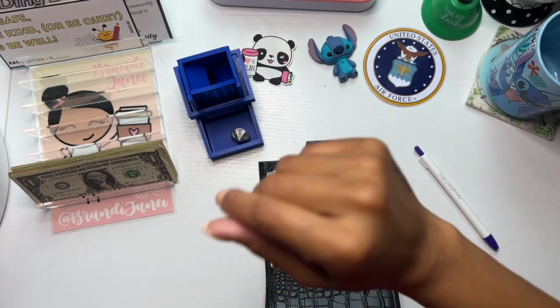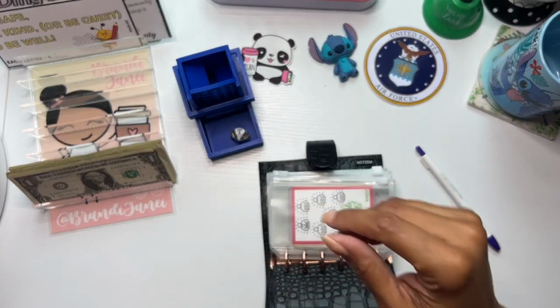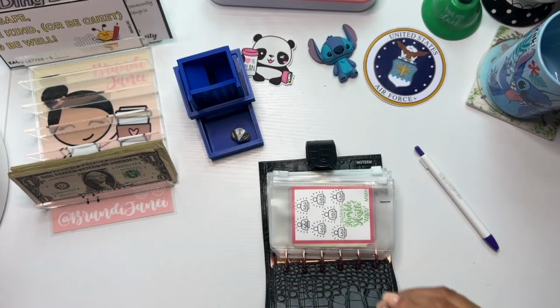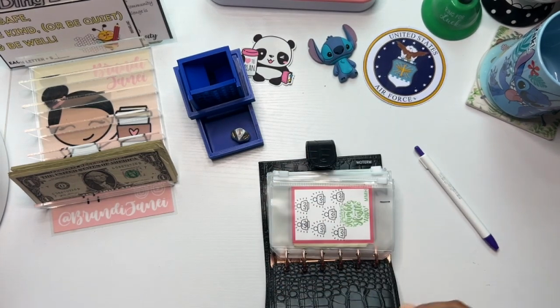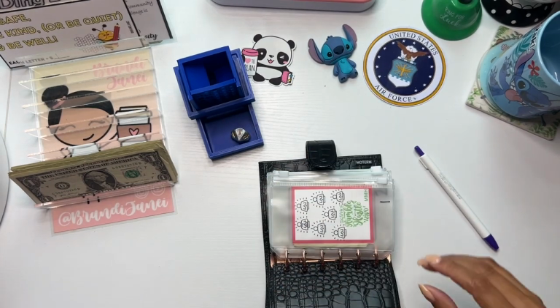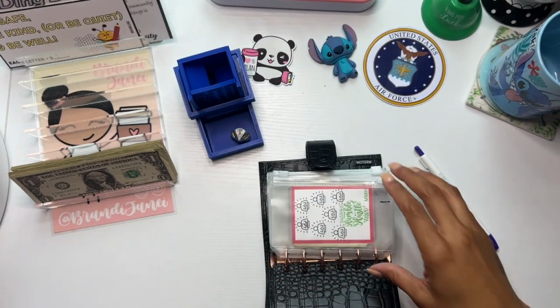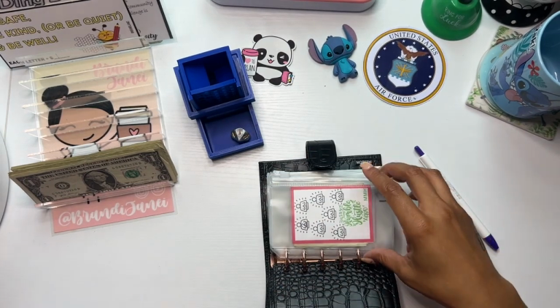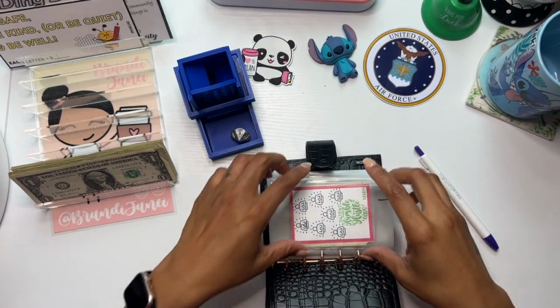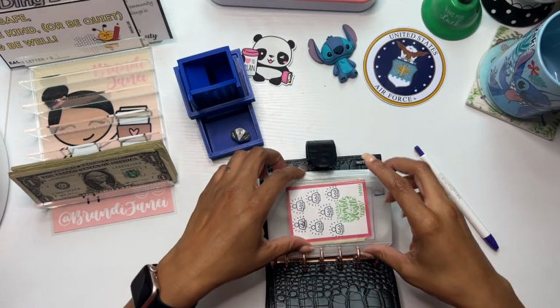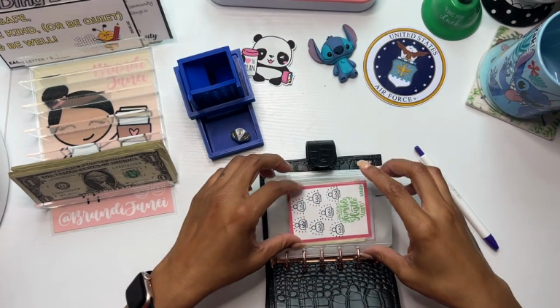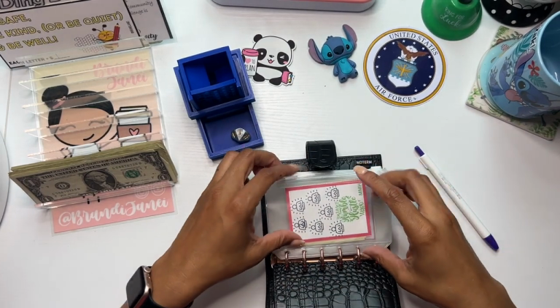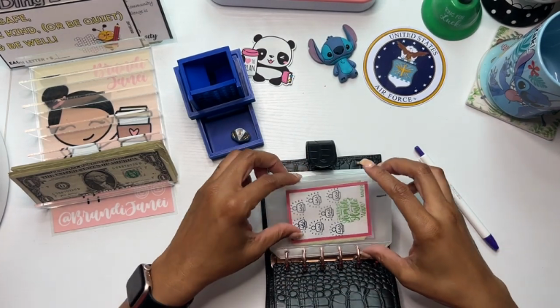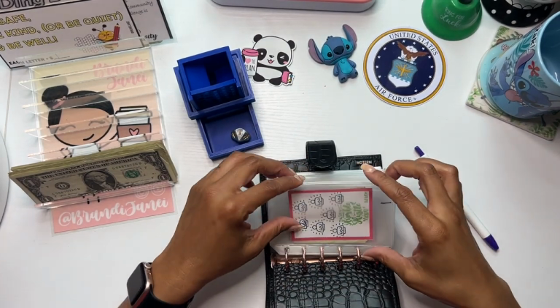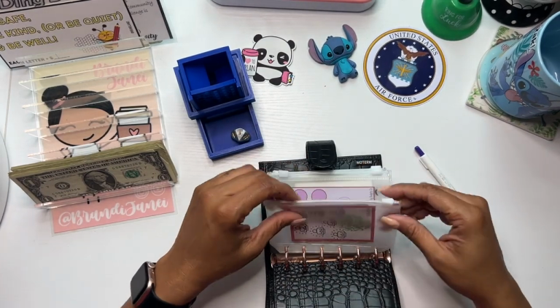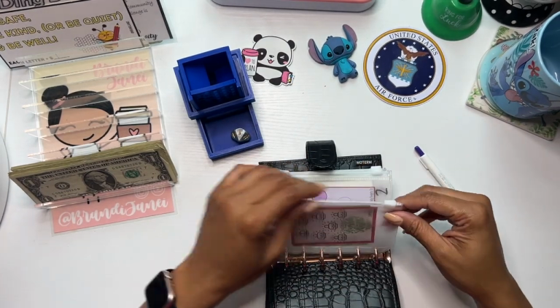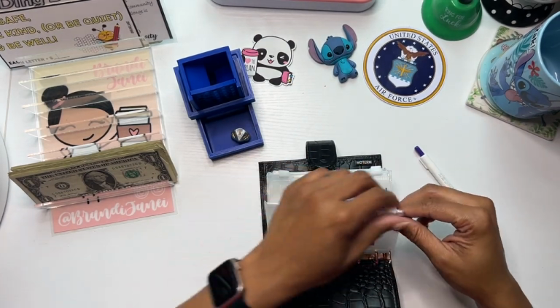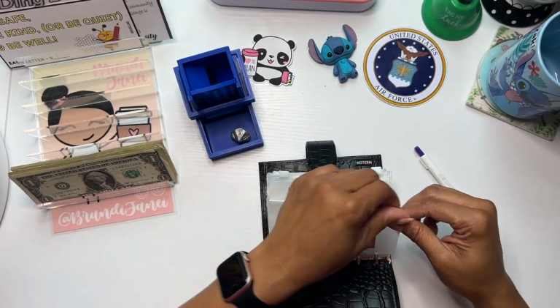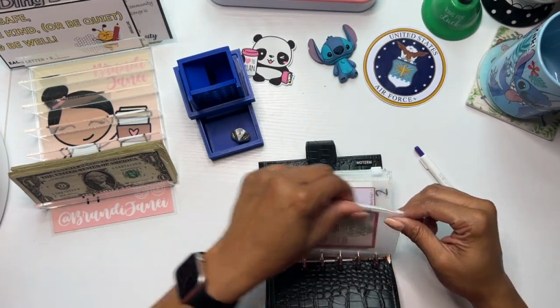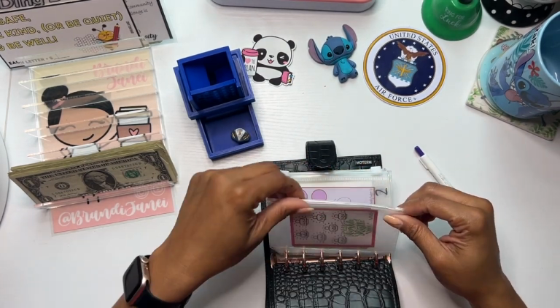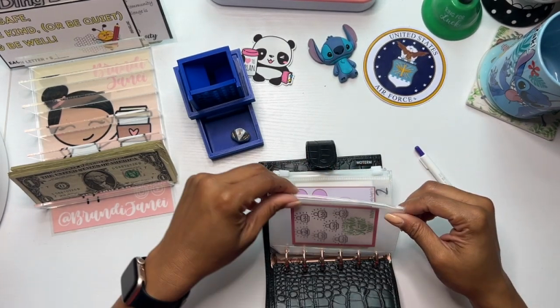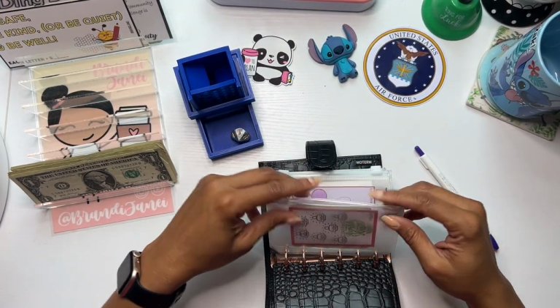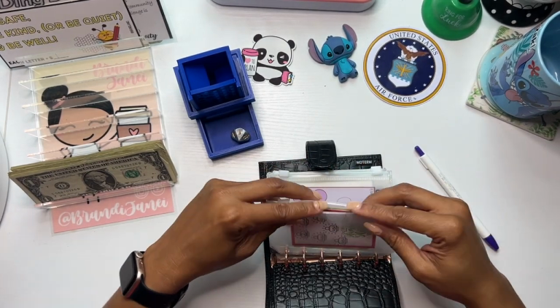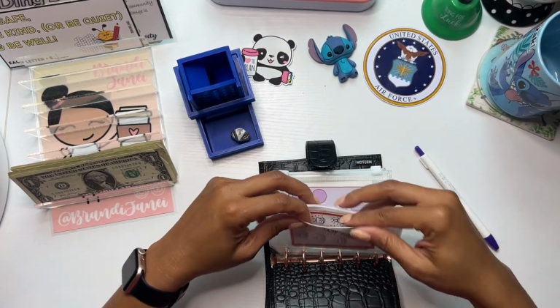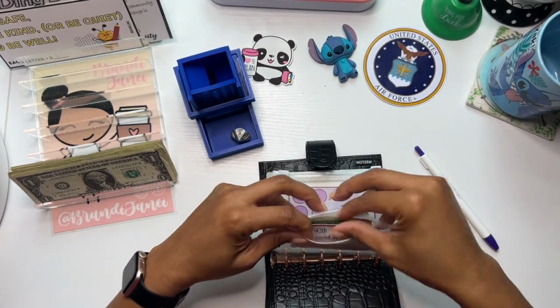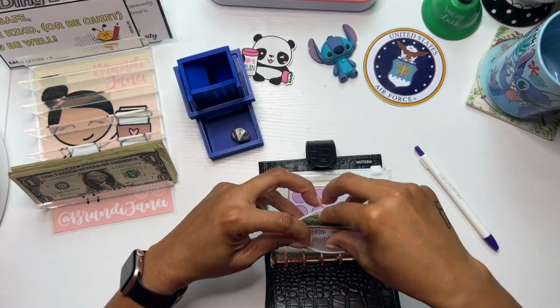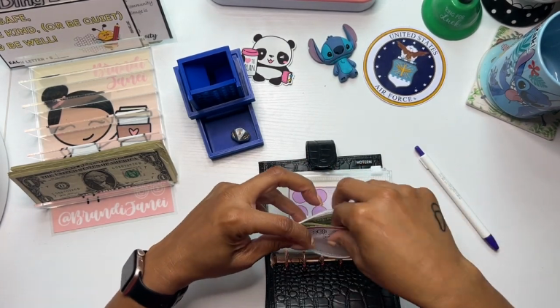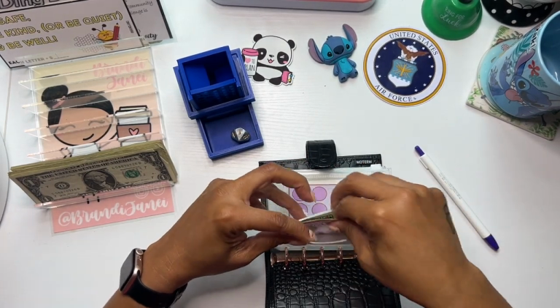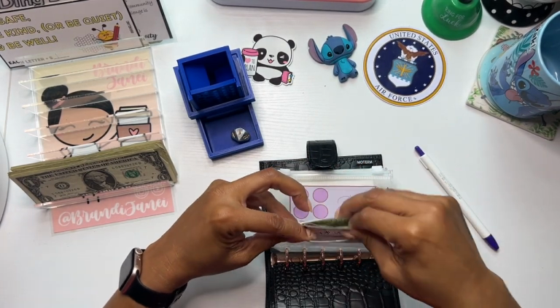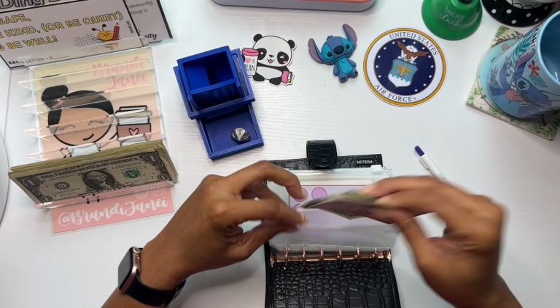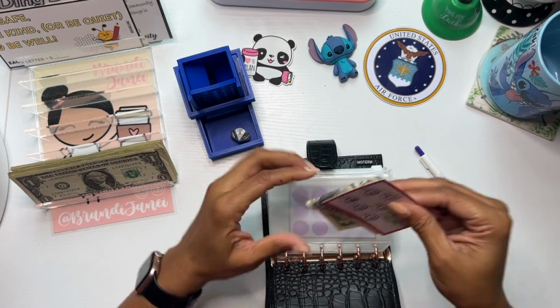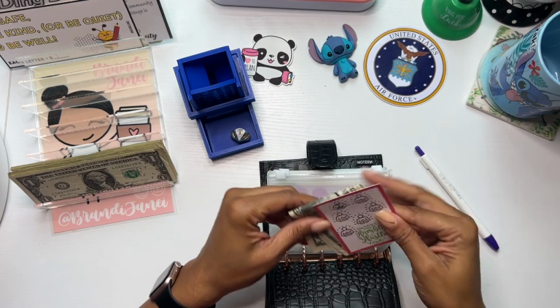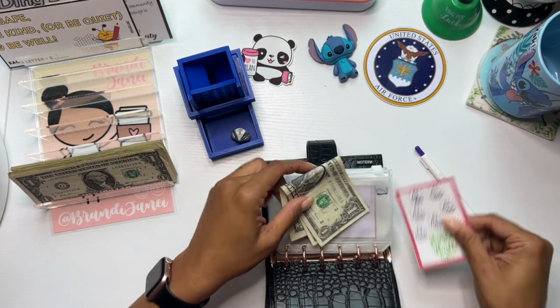All right, number one again. Stay Humble — yep, definitely need to do that.